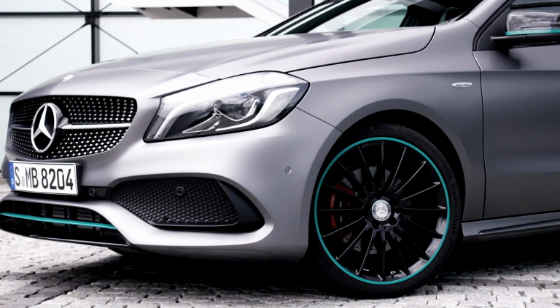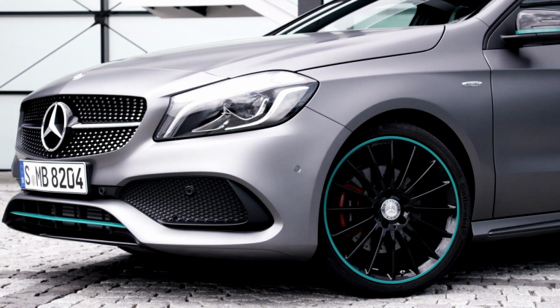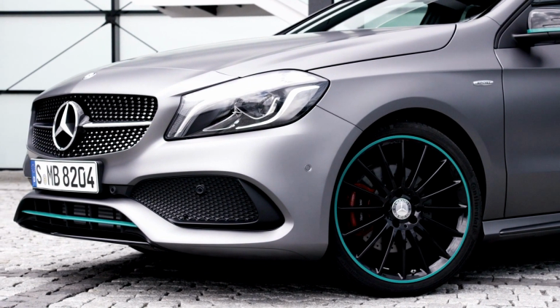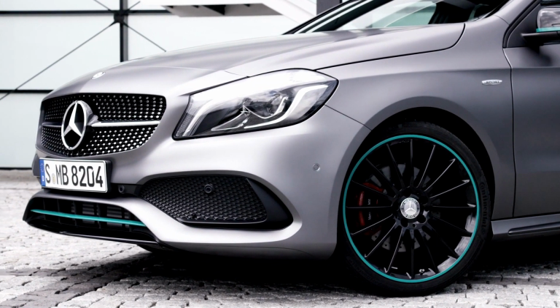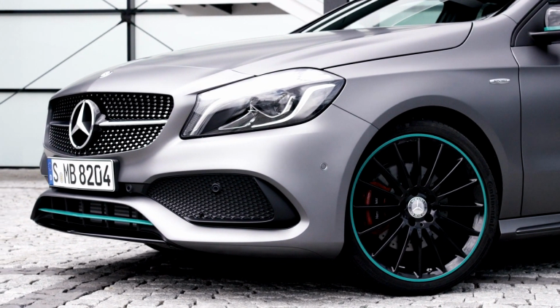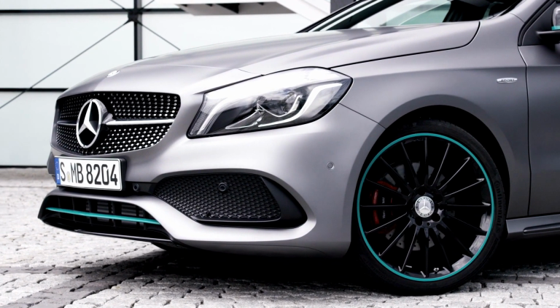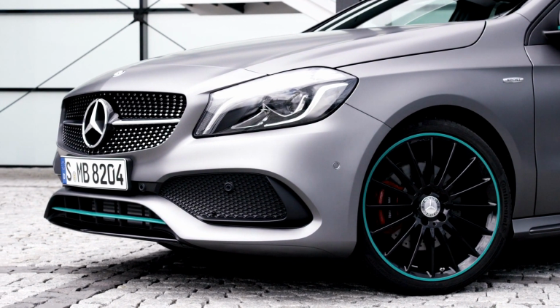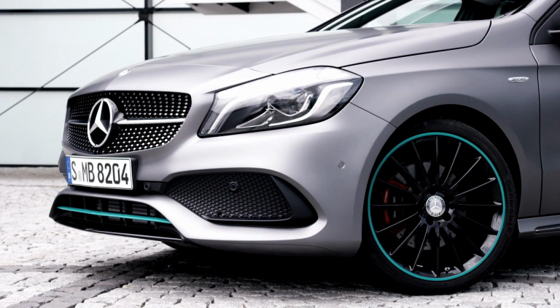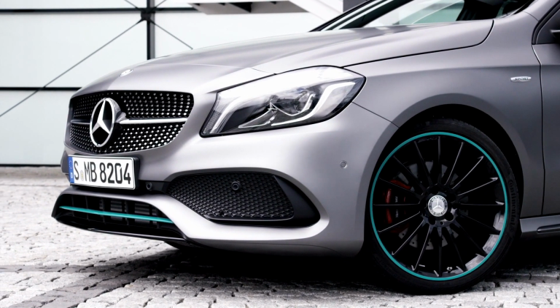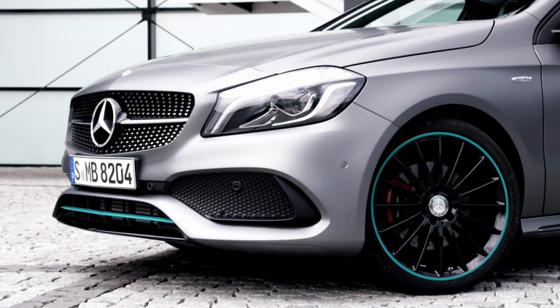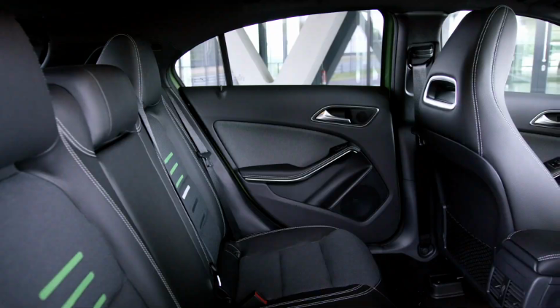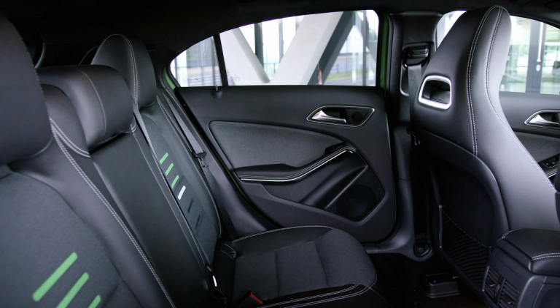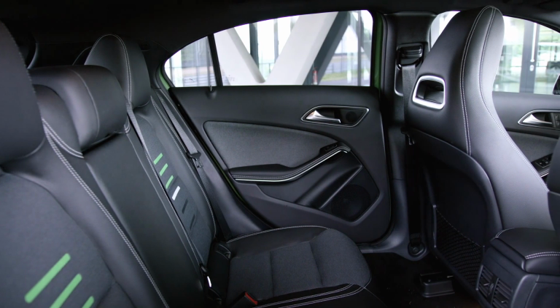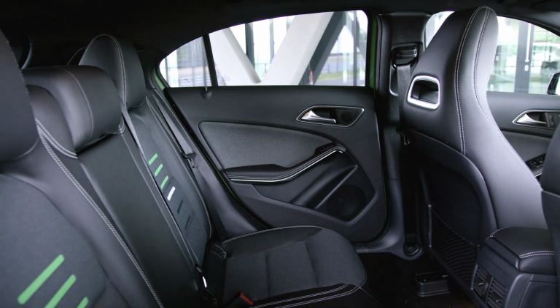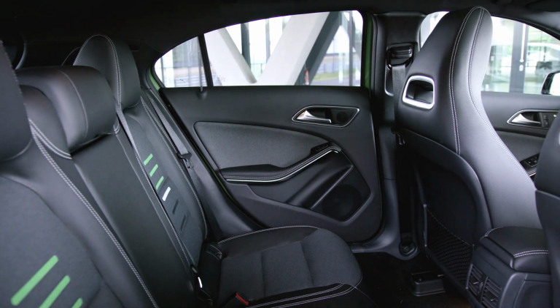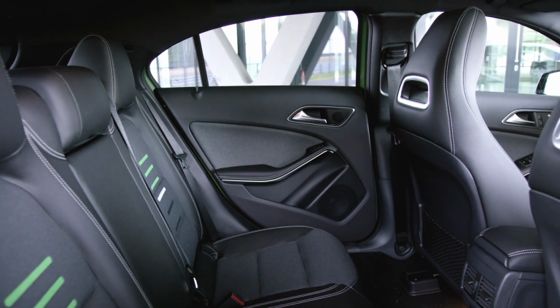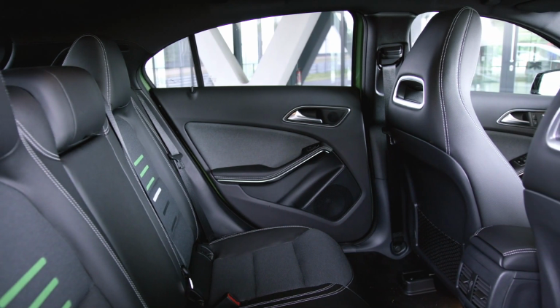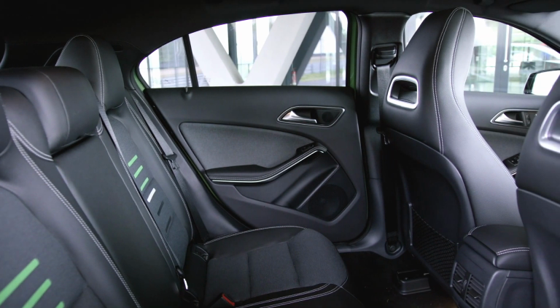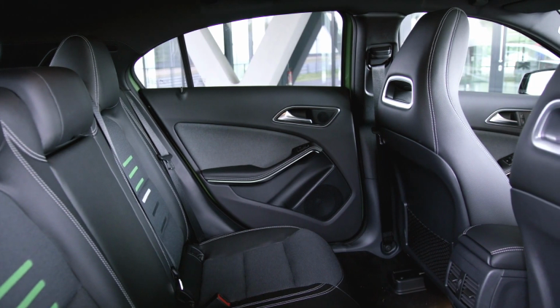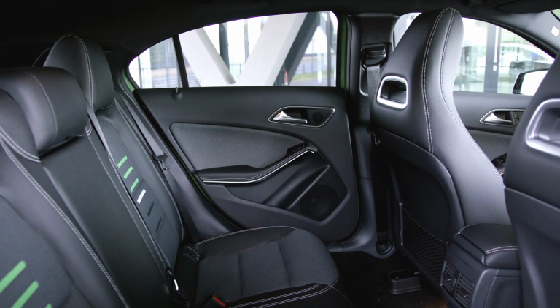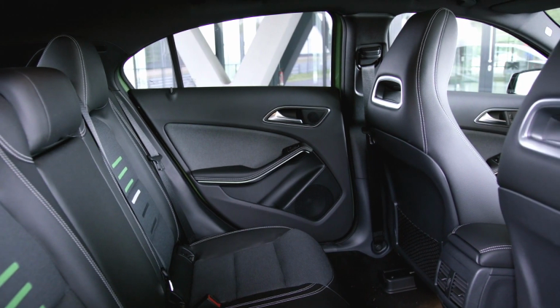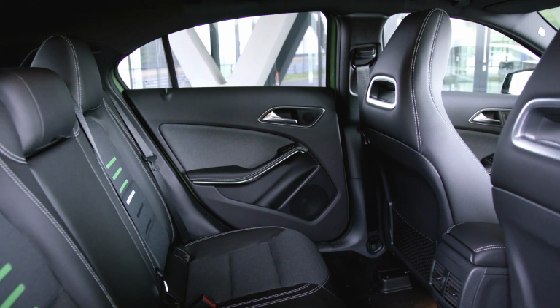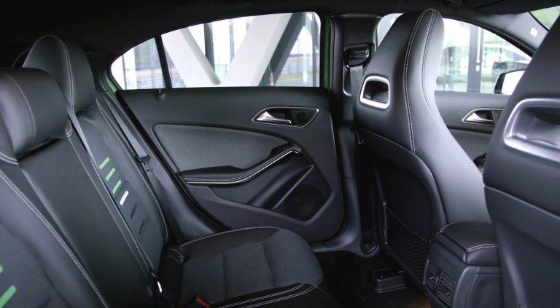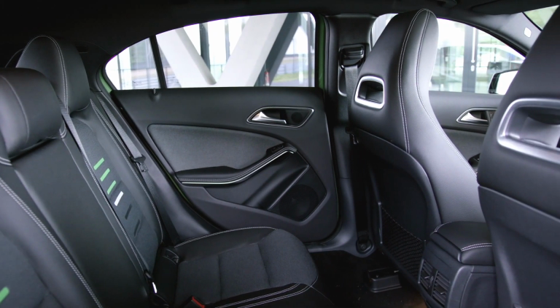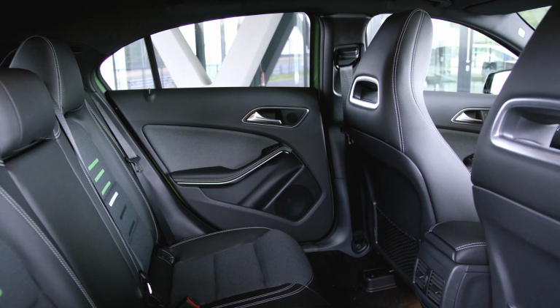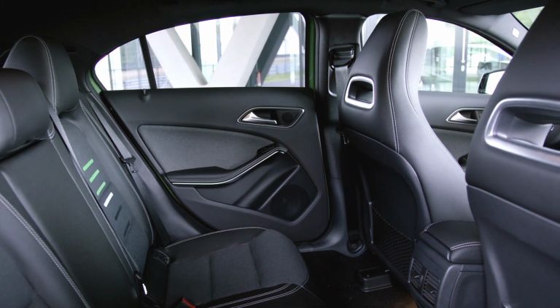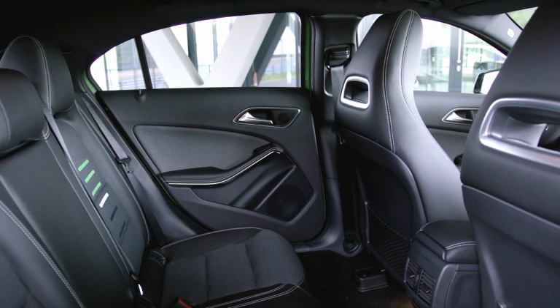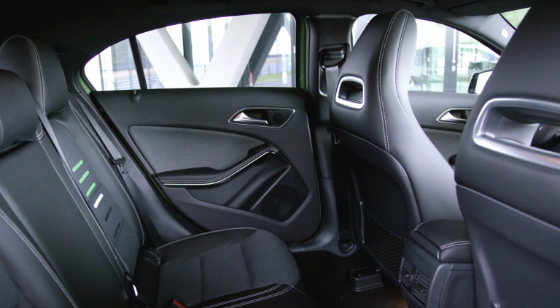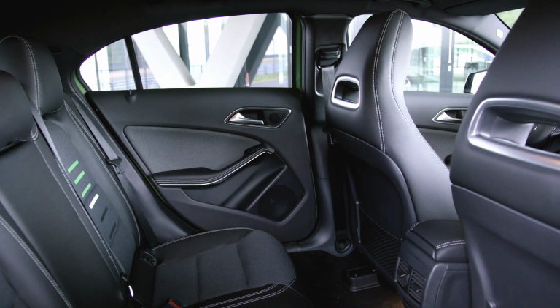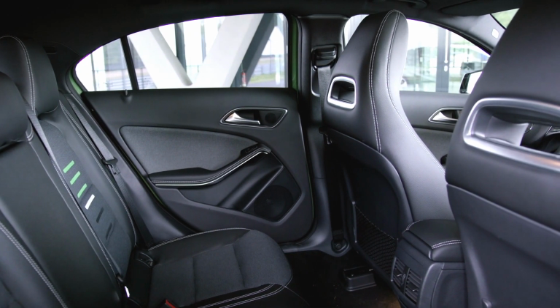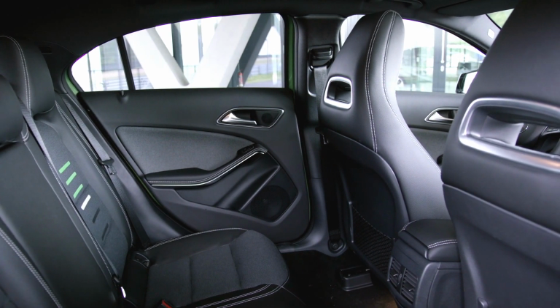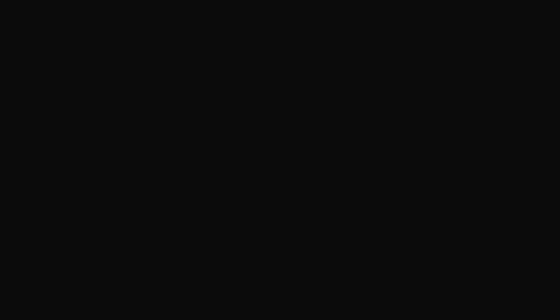How do you like the facelifted Mercedes-Benz A-Class? Perhaps you own the pre-facelift version — what's your experience with that car? Let me know in the comments below. Don't forget to subscribe — new episodes every Friday. Thanks for watching and I'll see you next time.